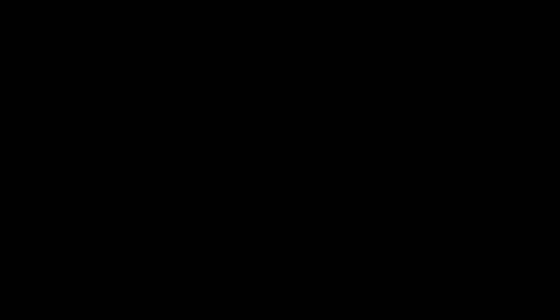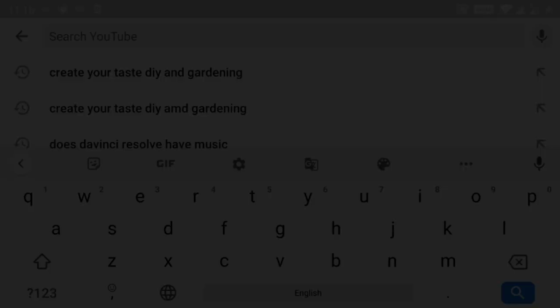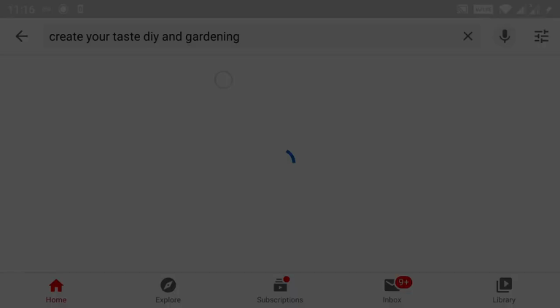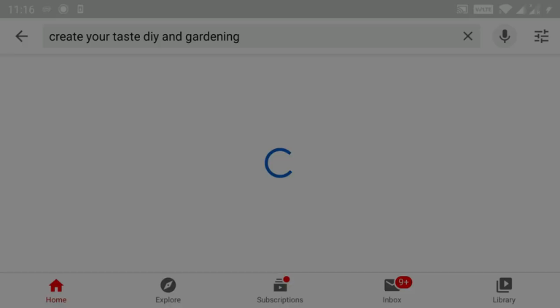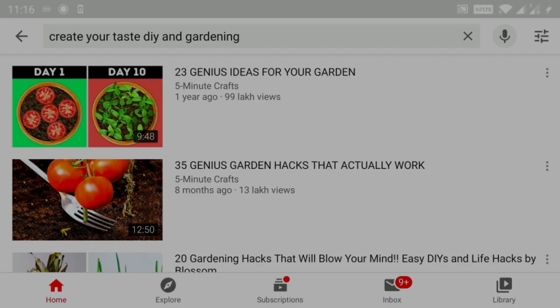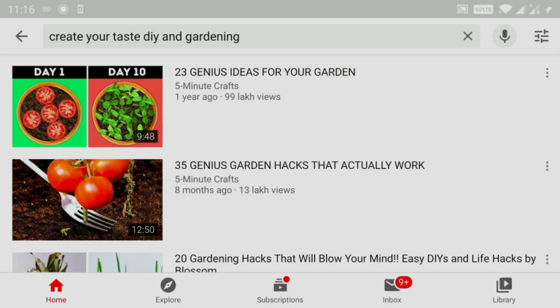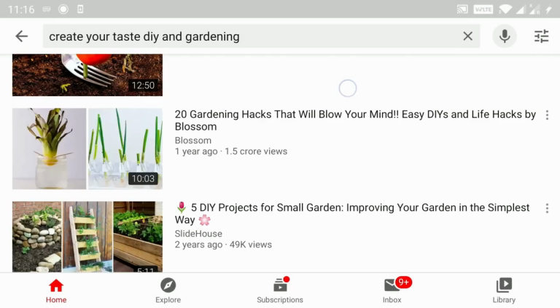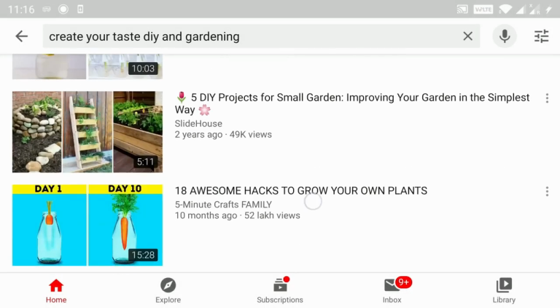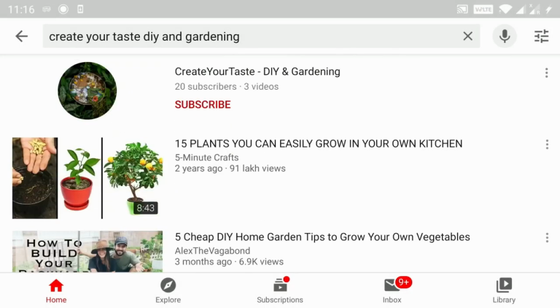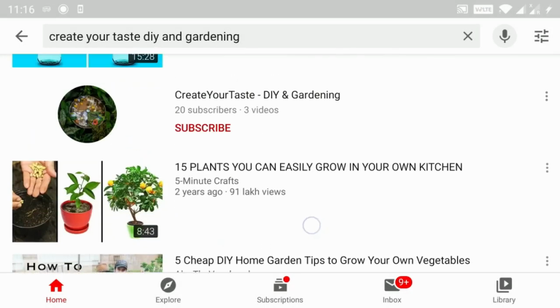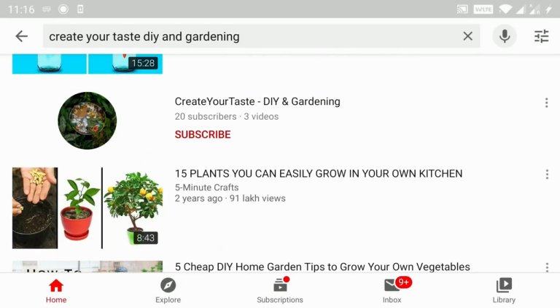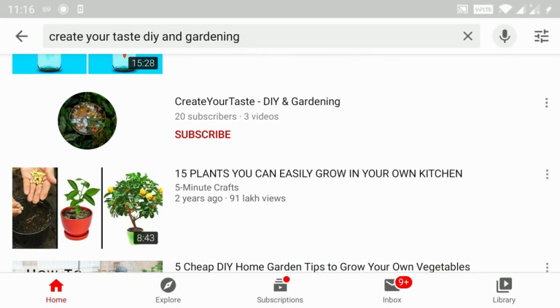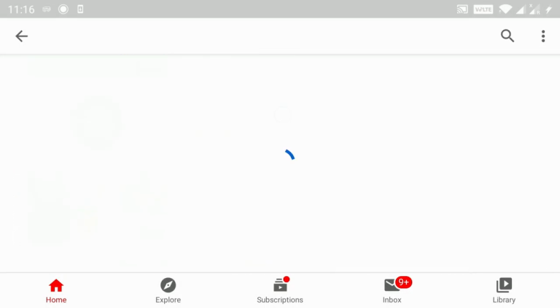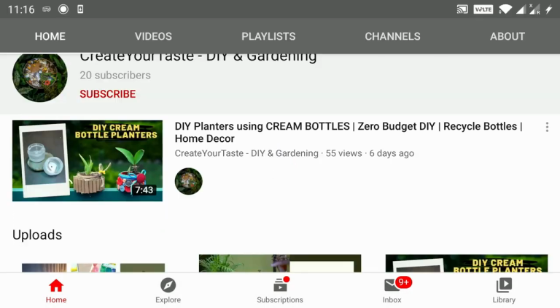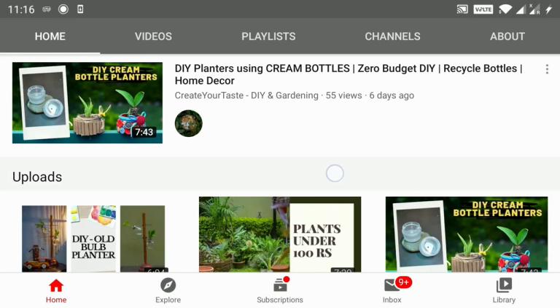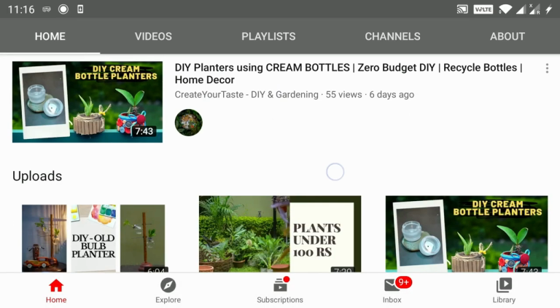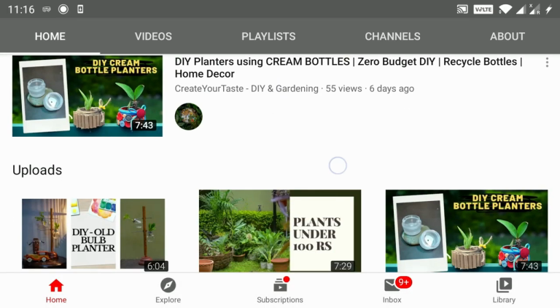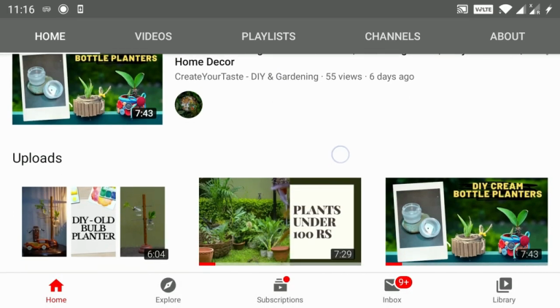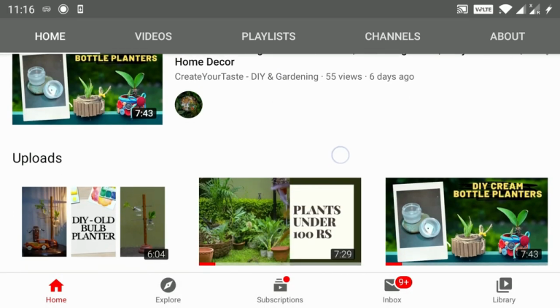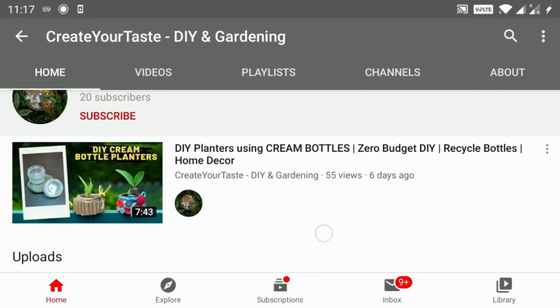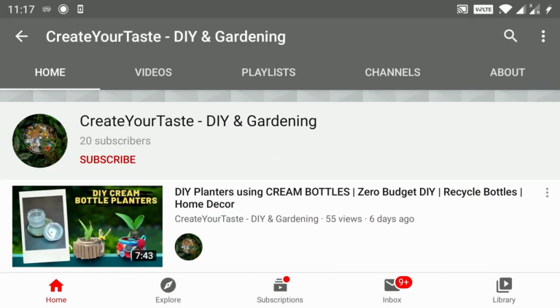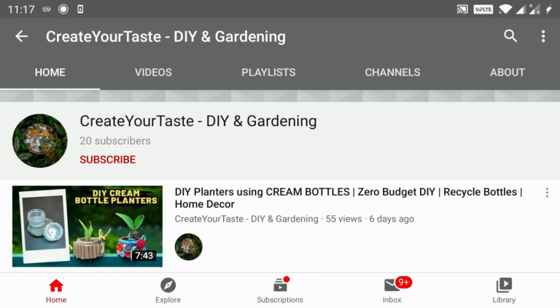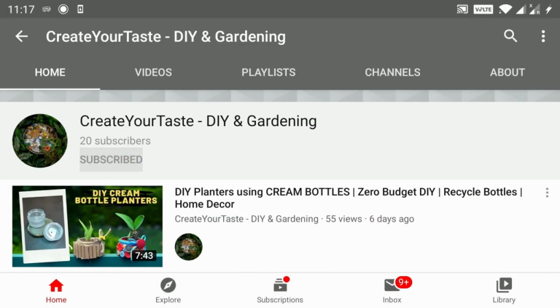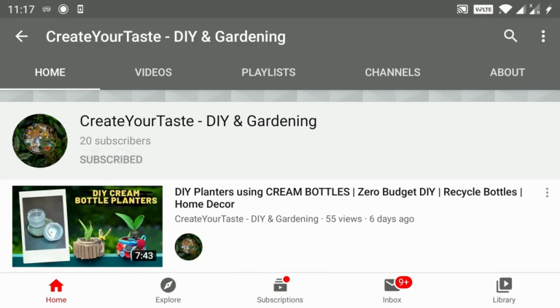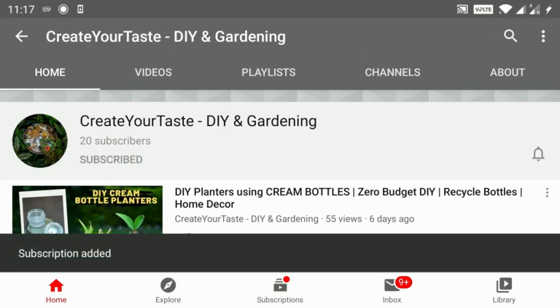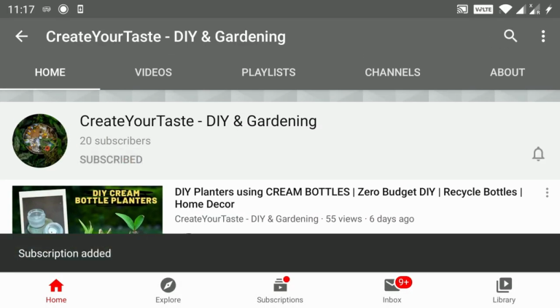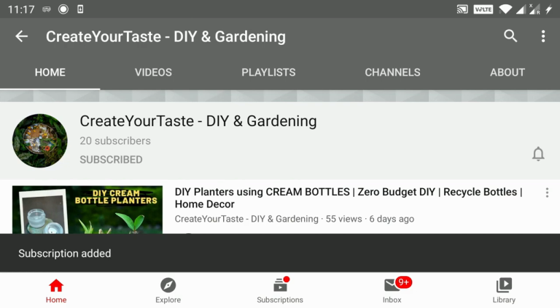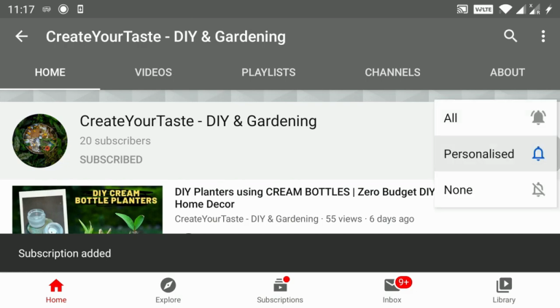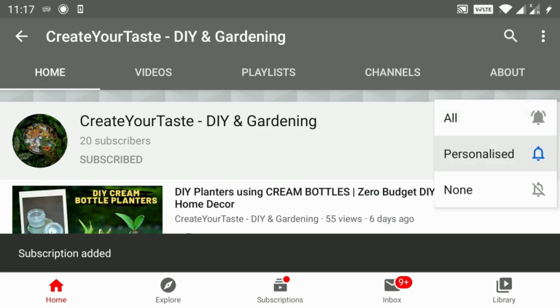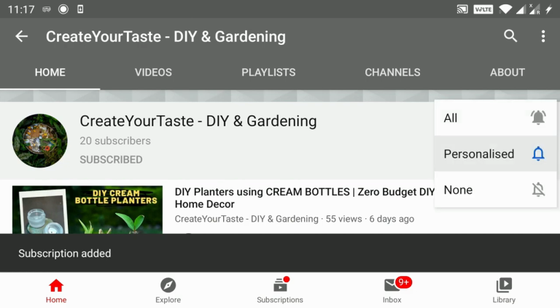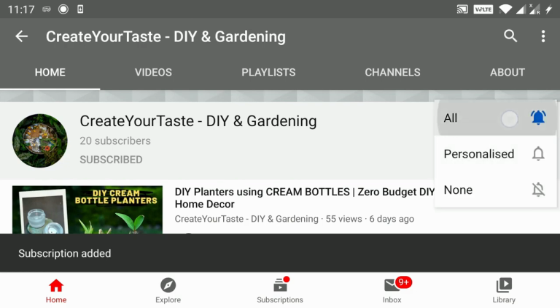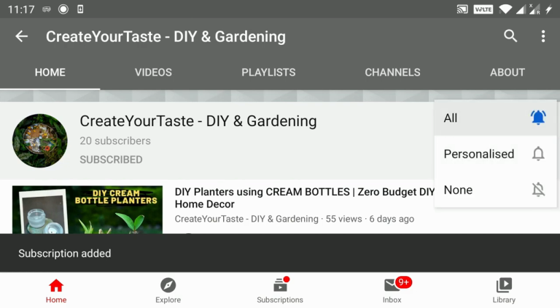For more gardening and DIY videos, subscribe to Create Your Taste and hit that bell button.